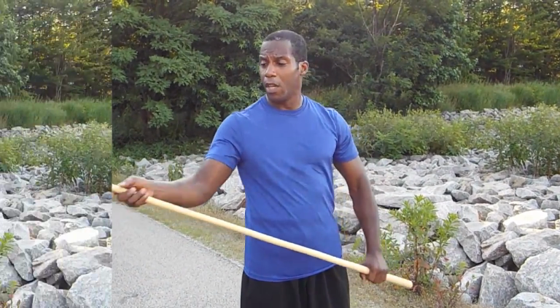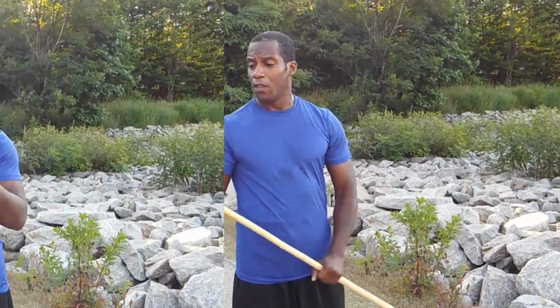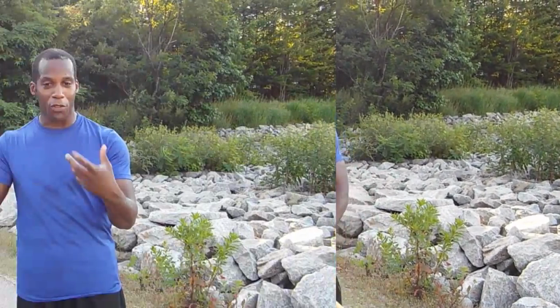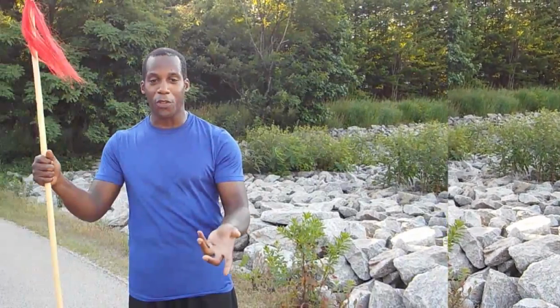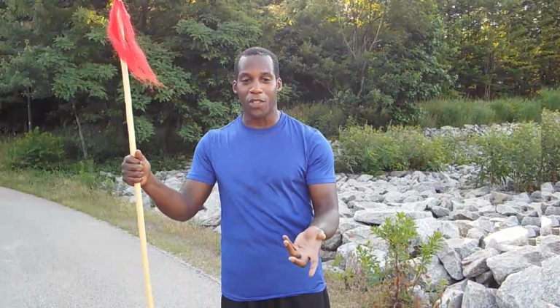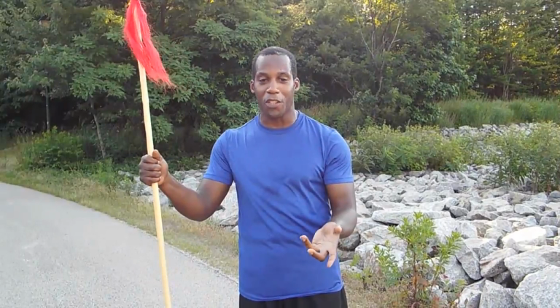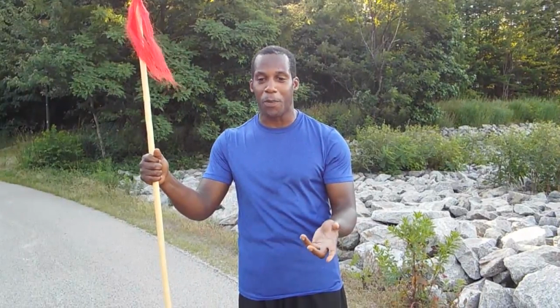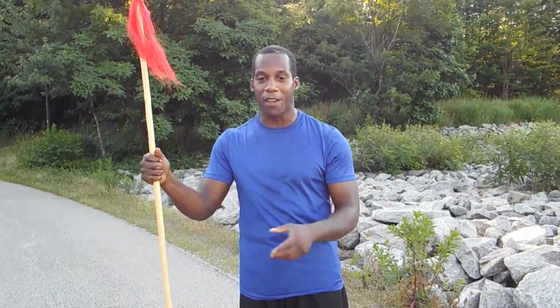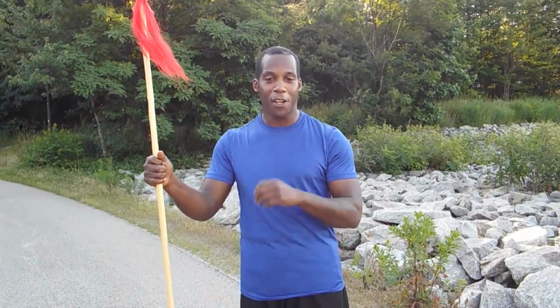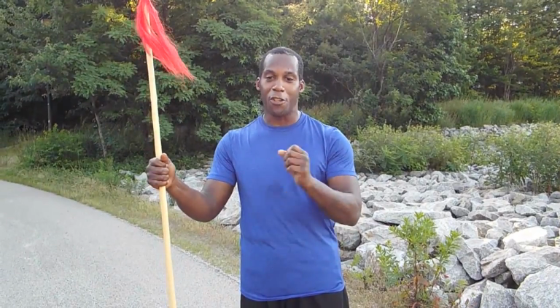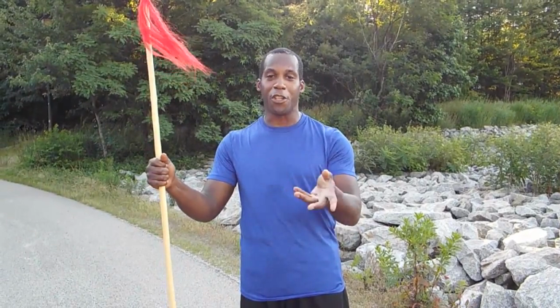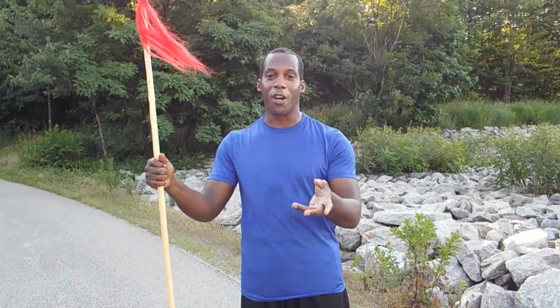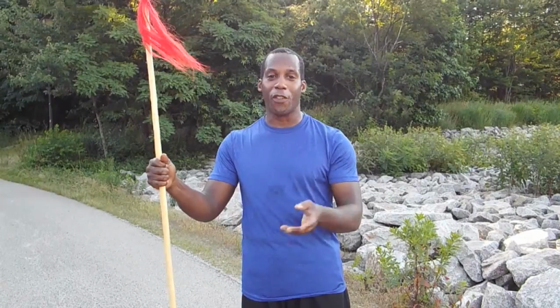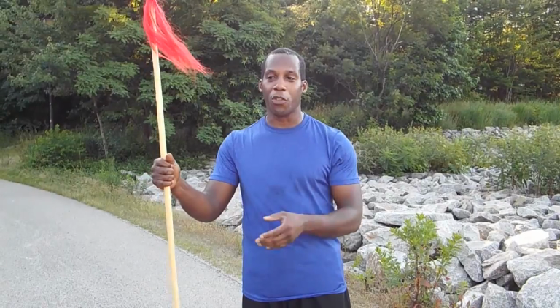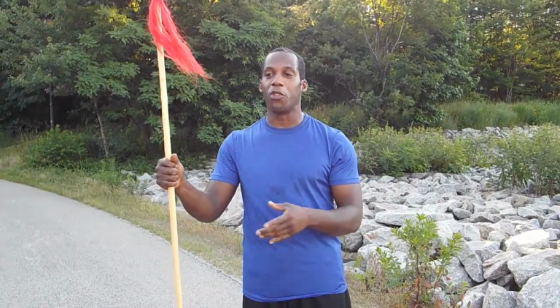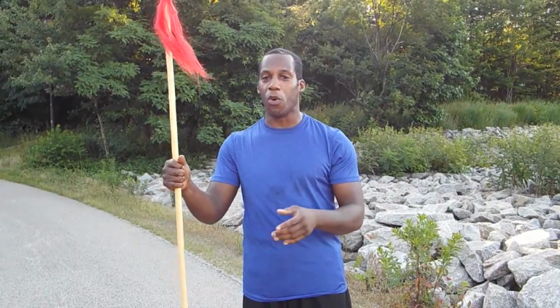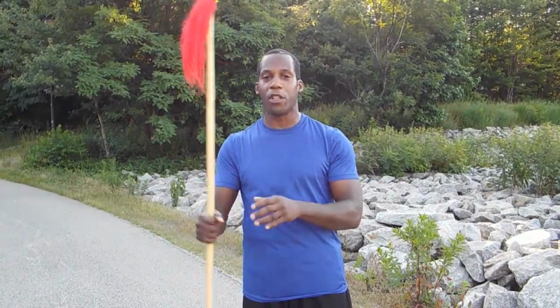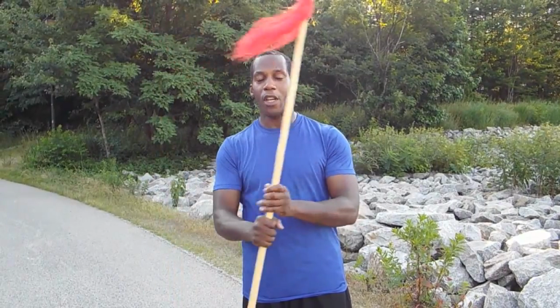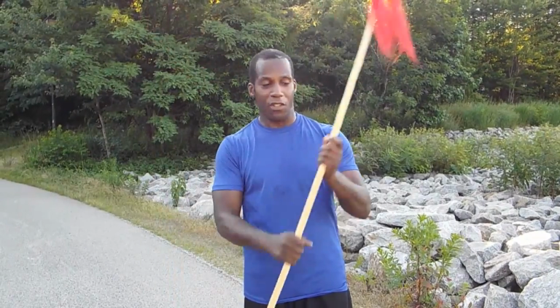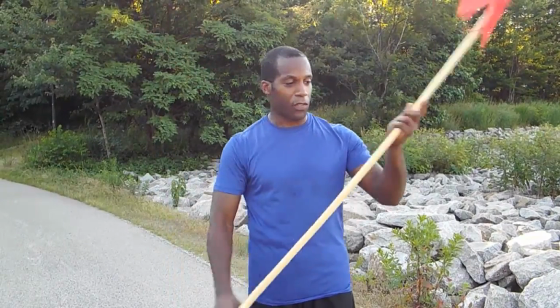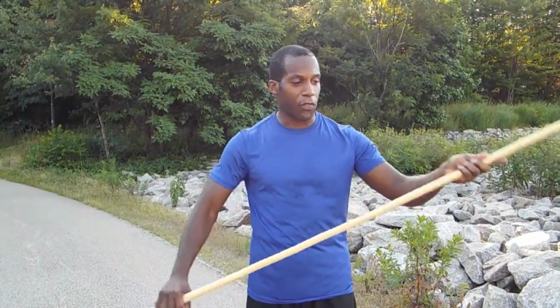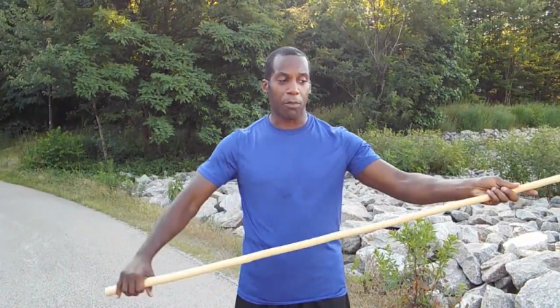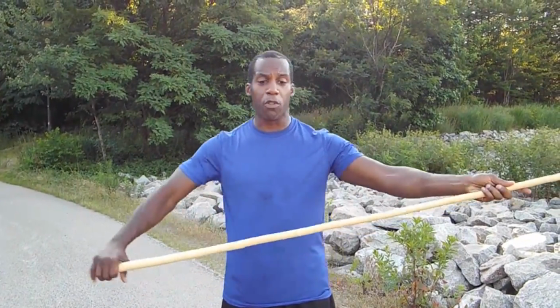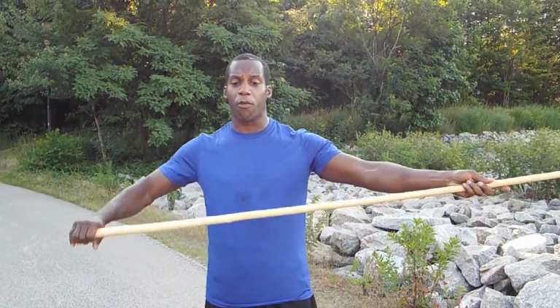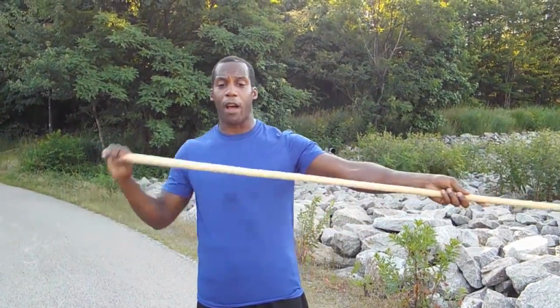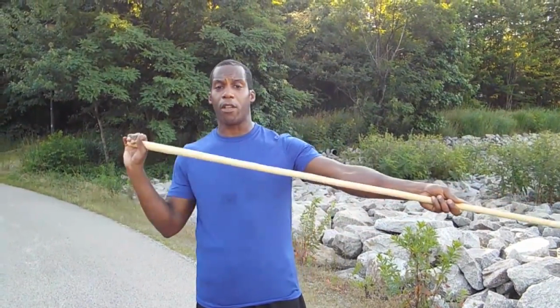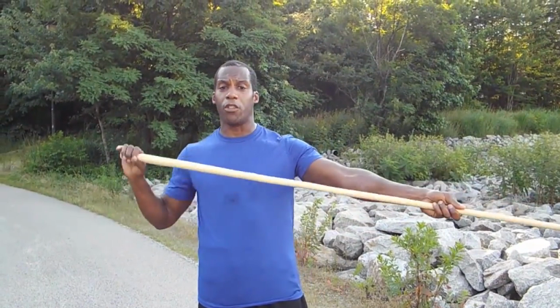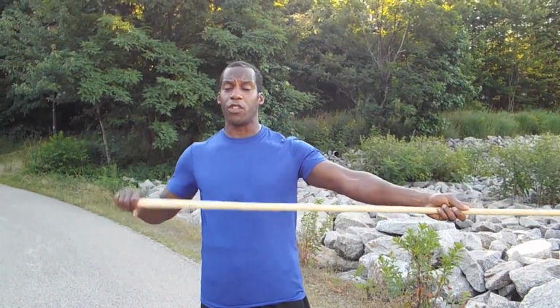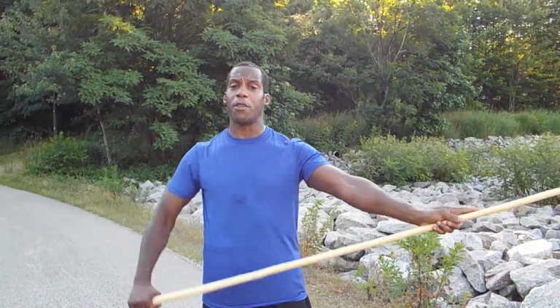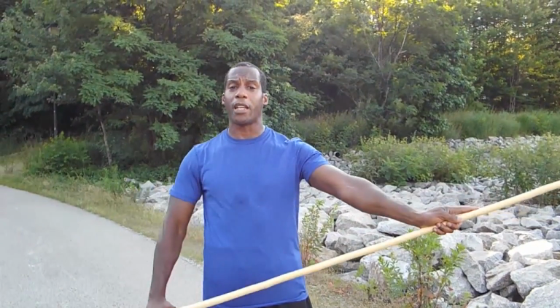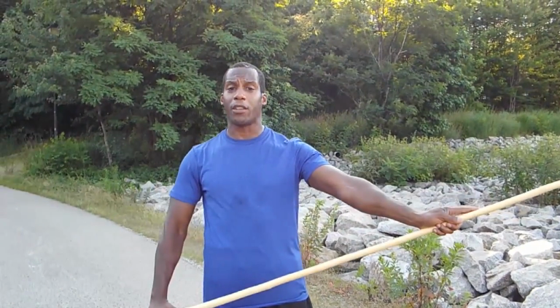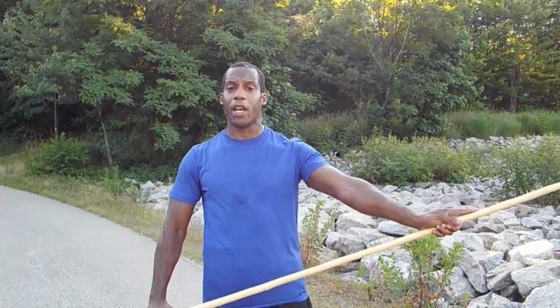So for those of you who do Southern Spear, you're good to go. For those of you who do Northern, just flip the grip around and do the same exact exercise.